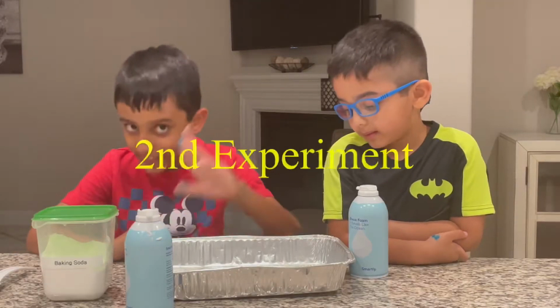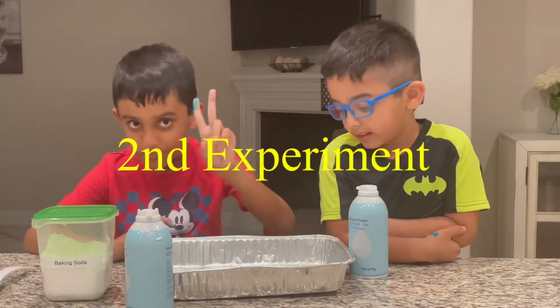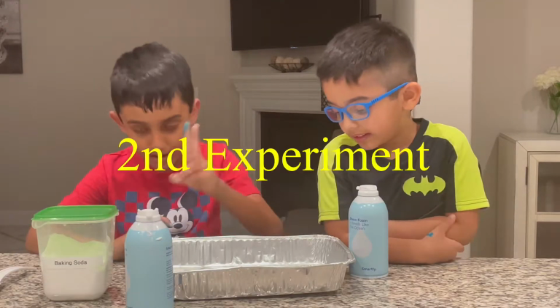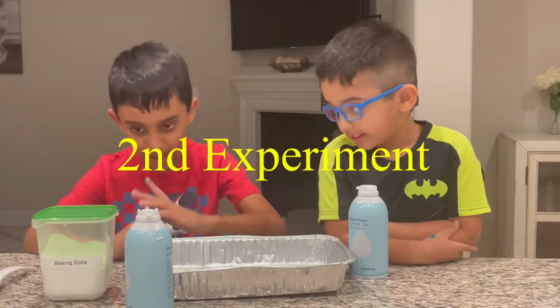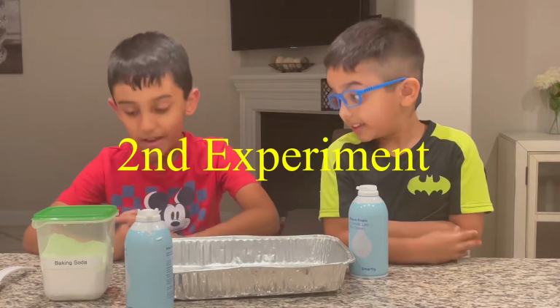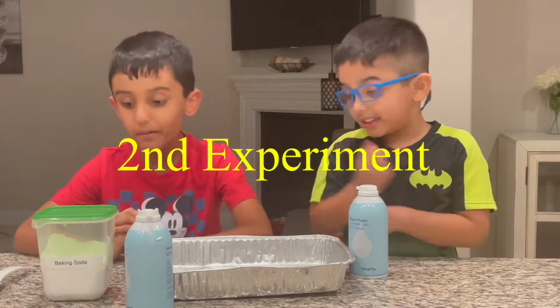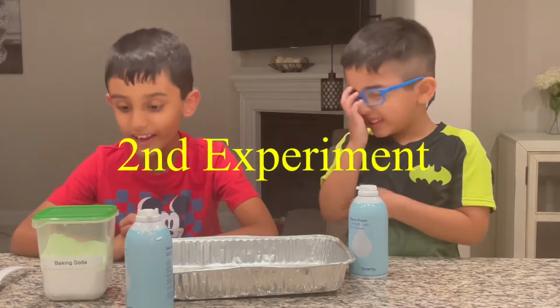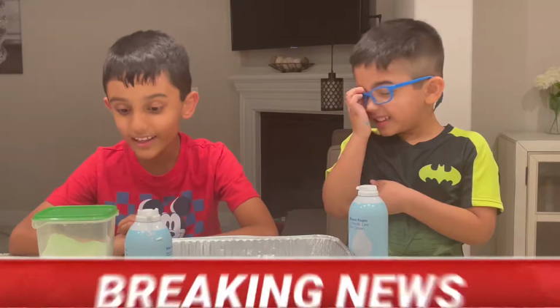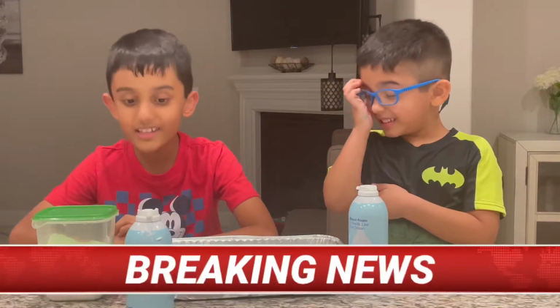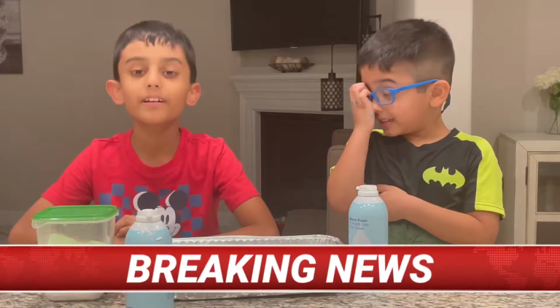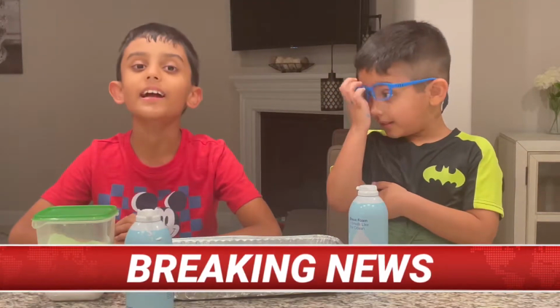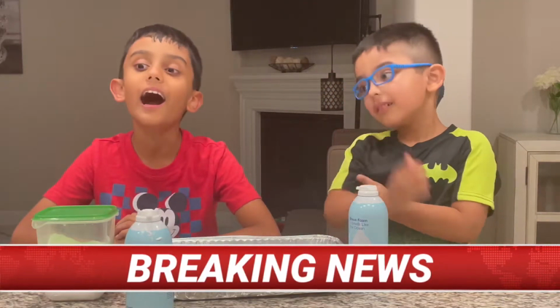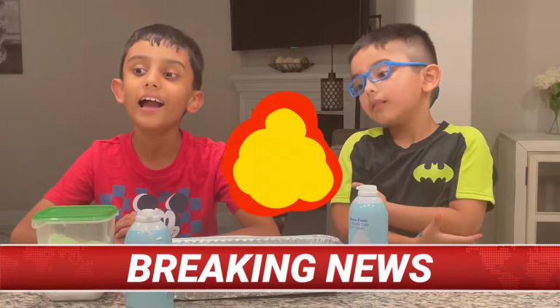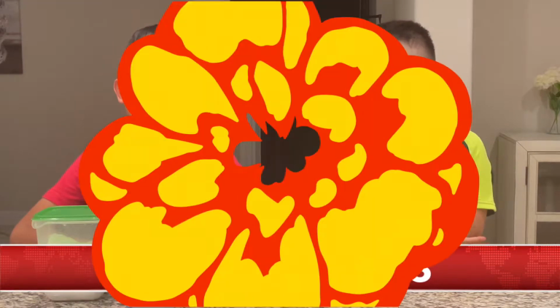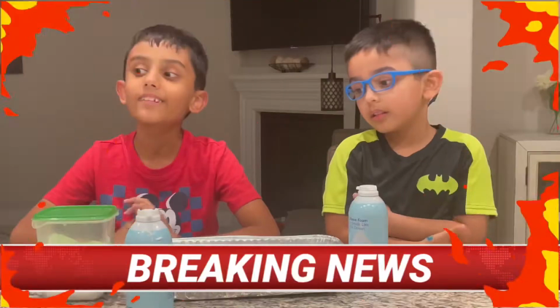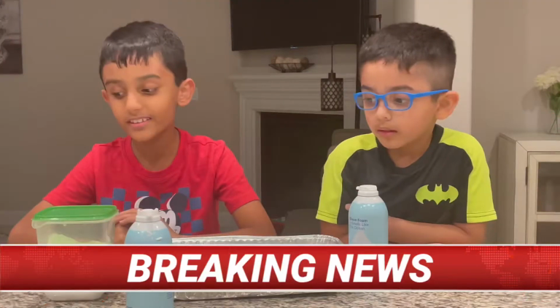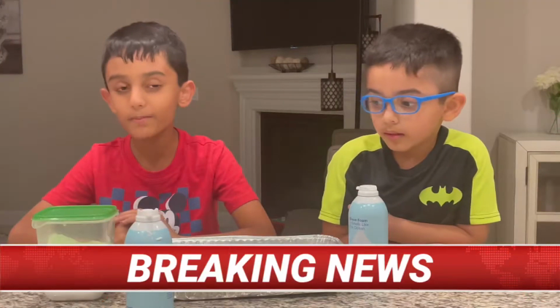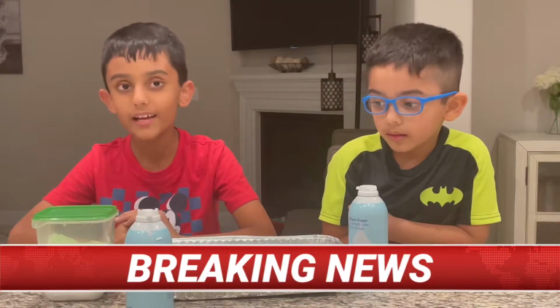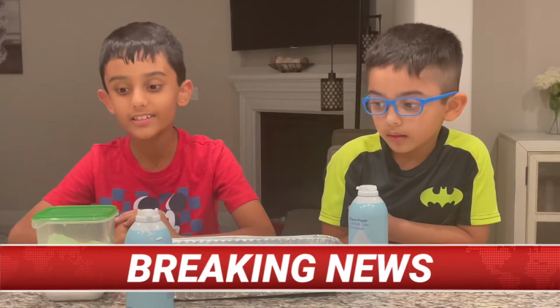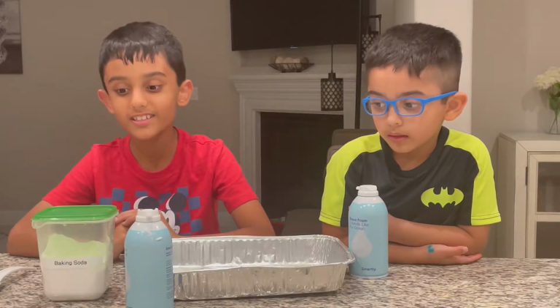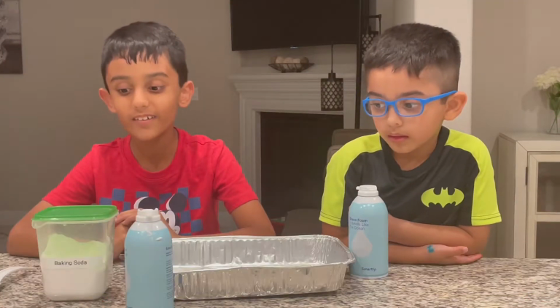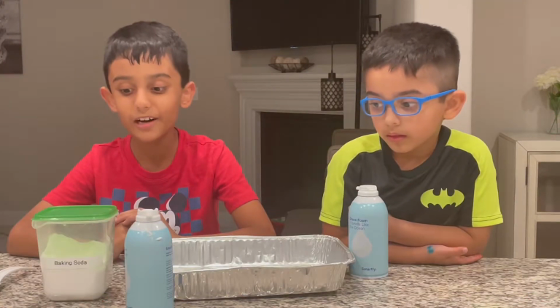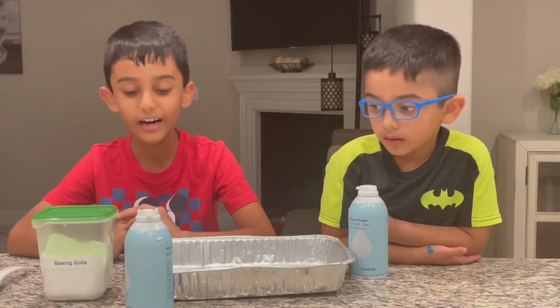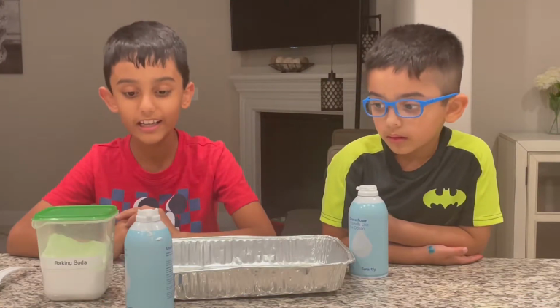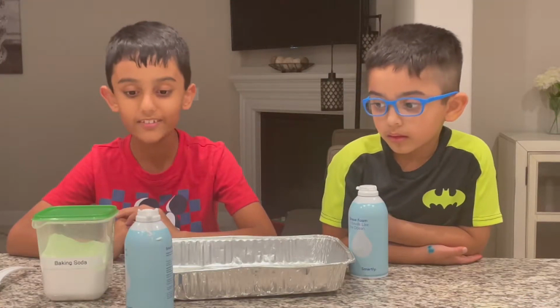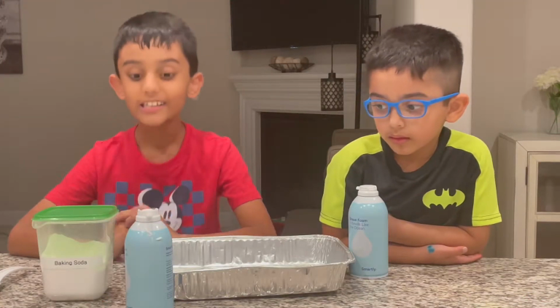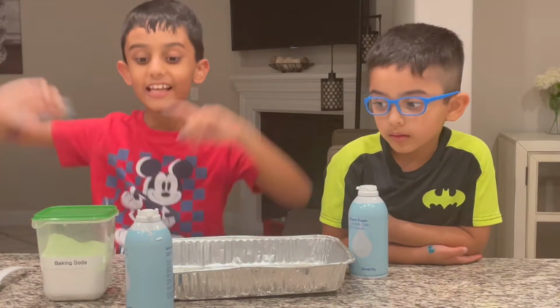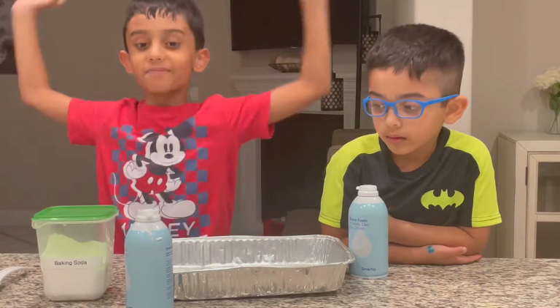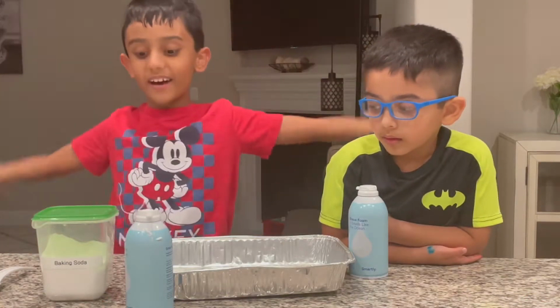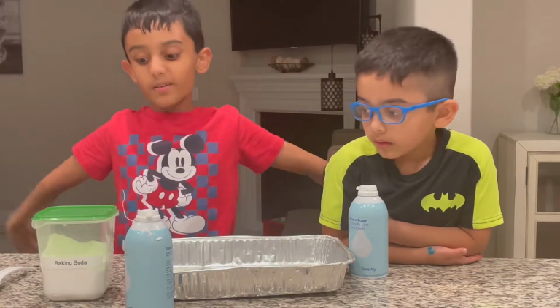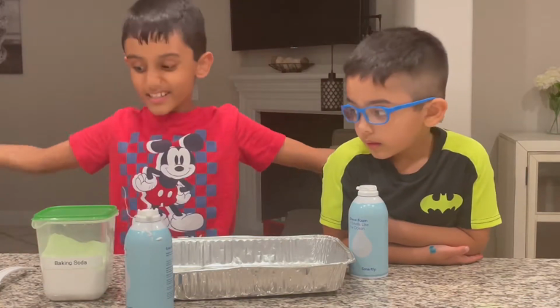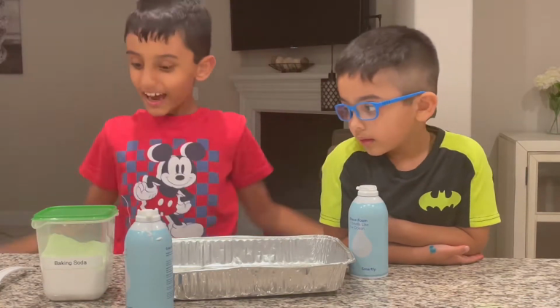It's time for the second experiment. But wait — it's really hot. Too bad it doesn't snow wherever I live, but let's make homemade snow!